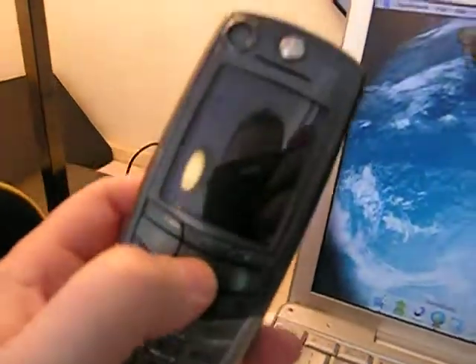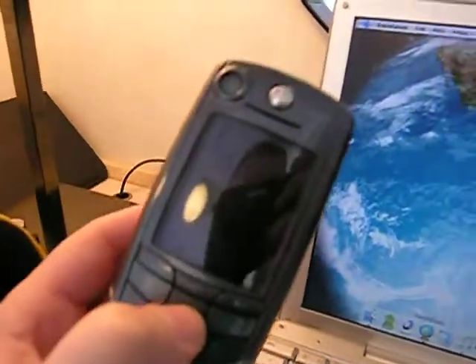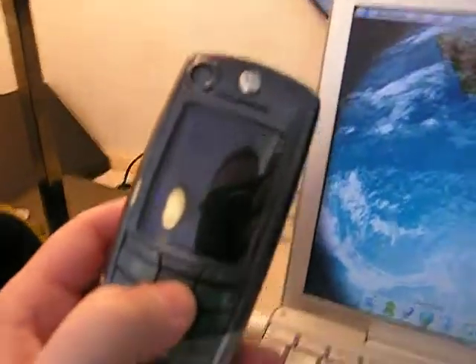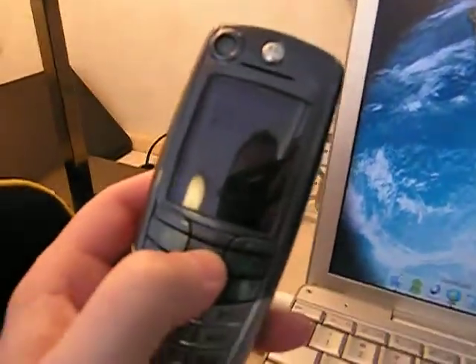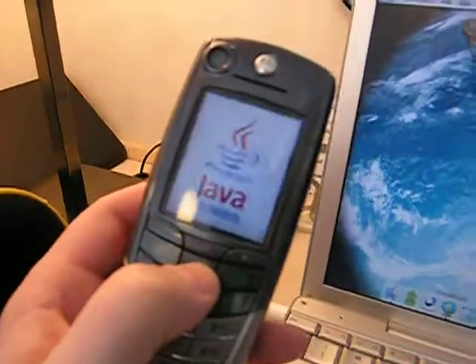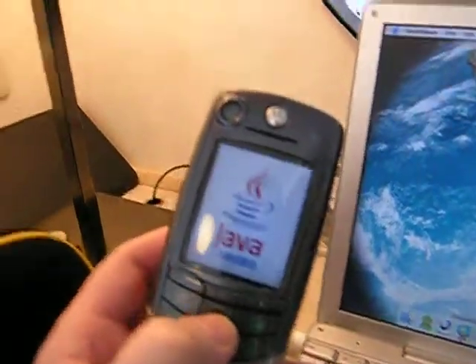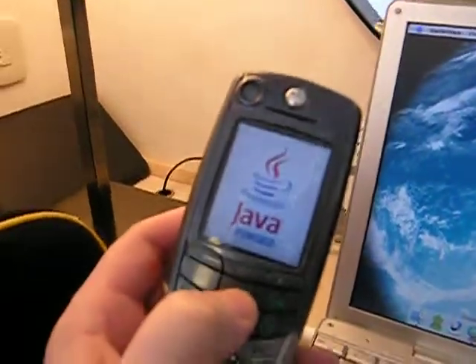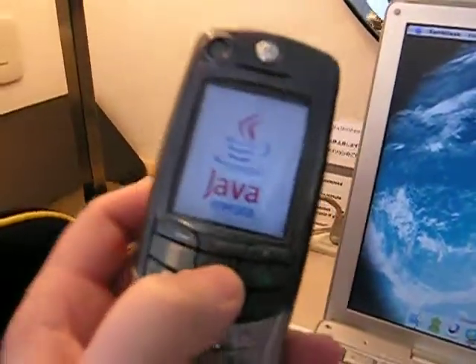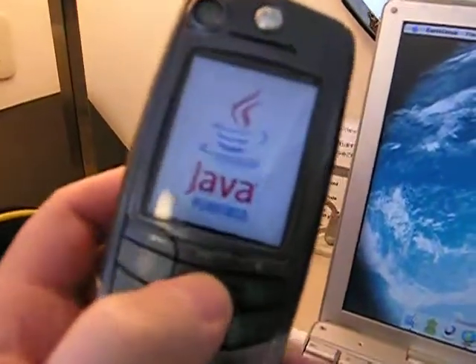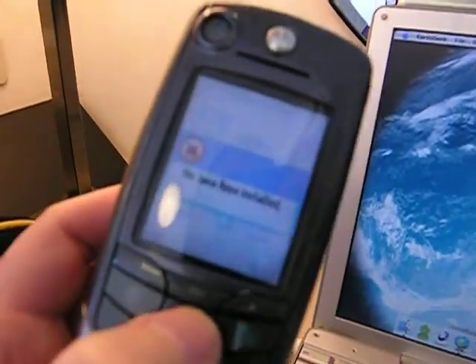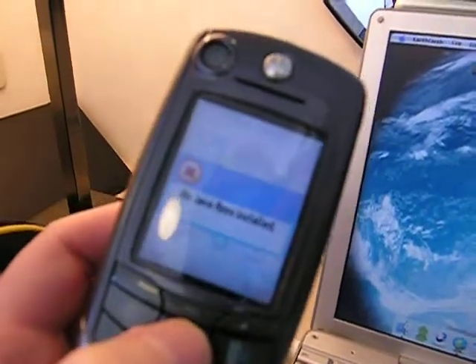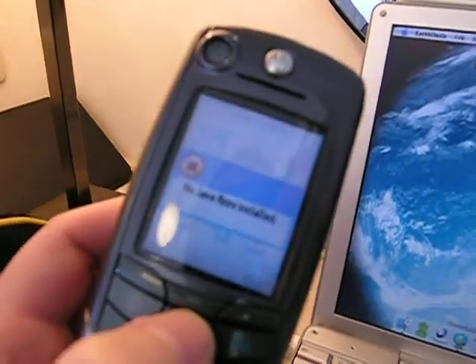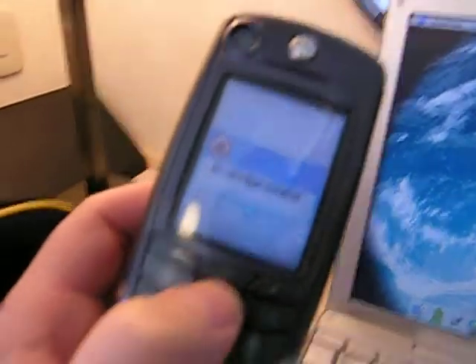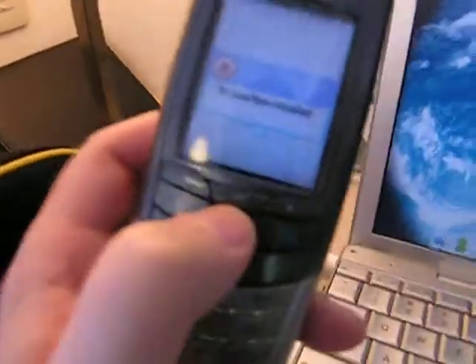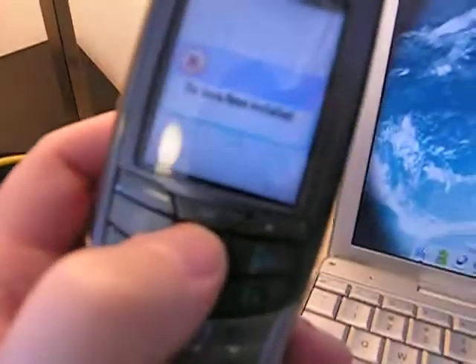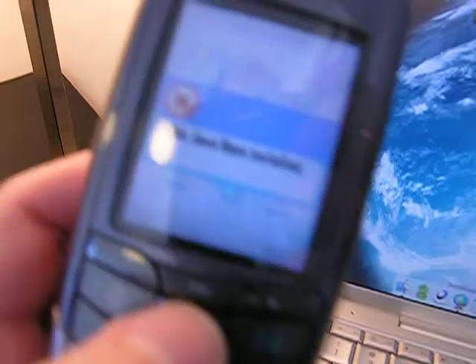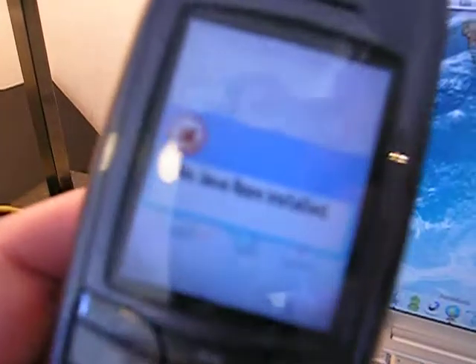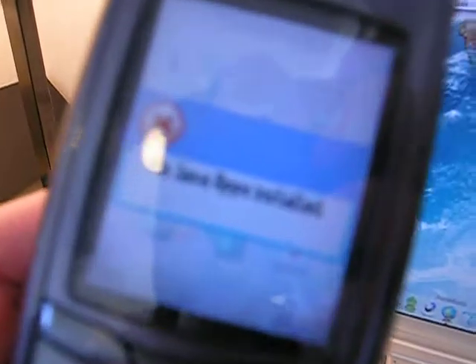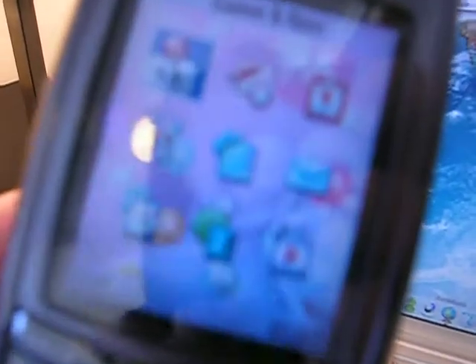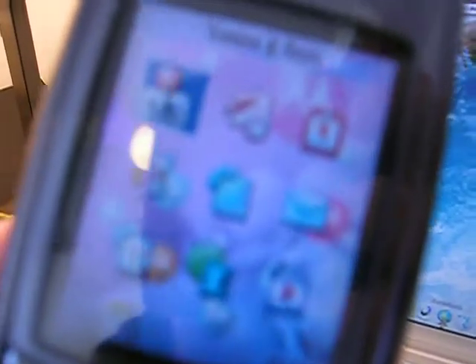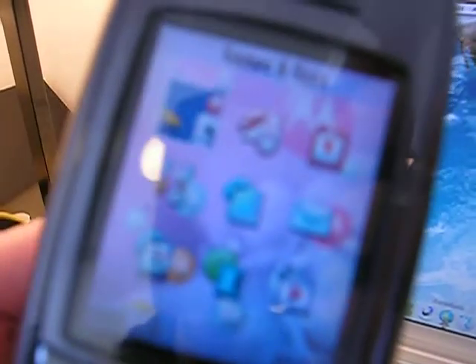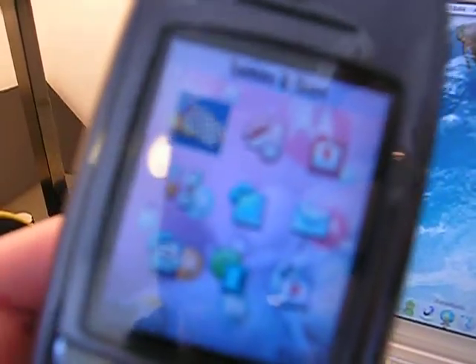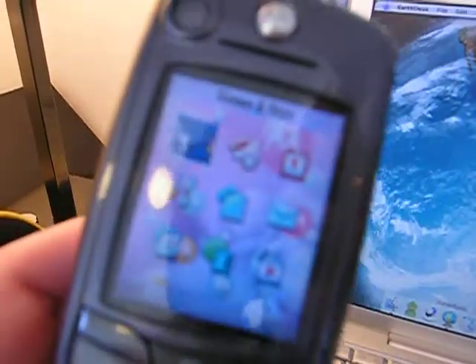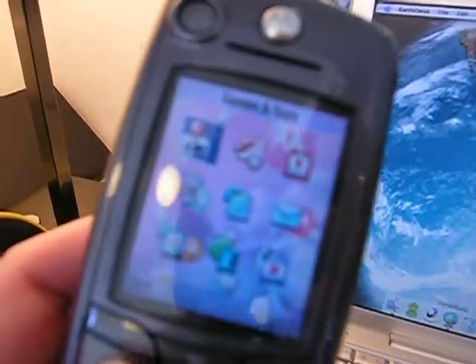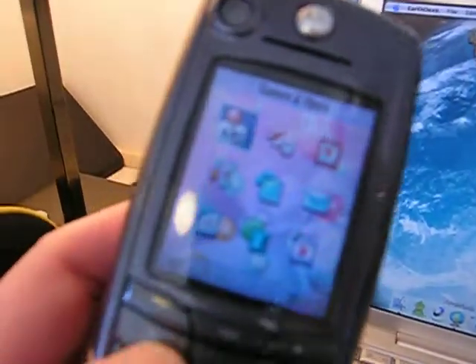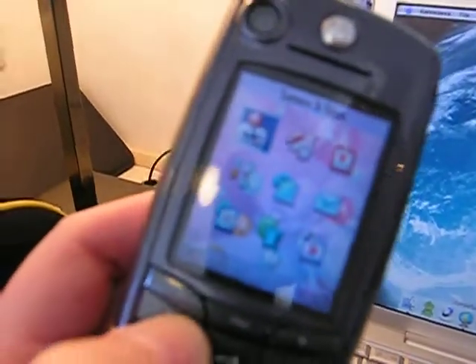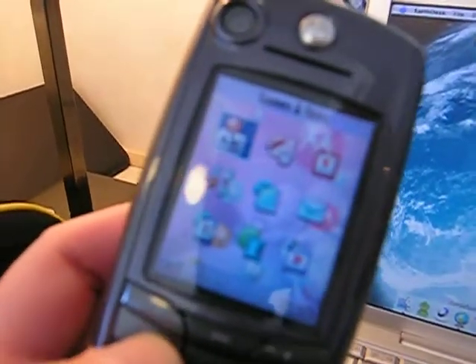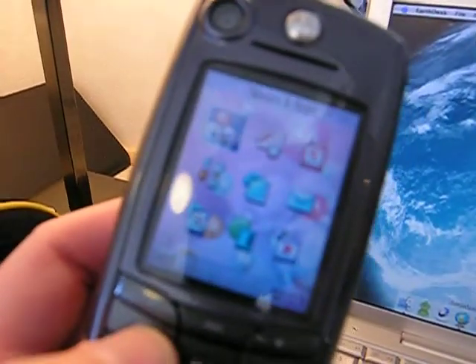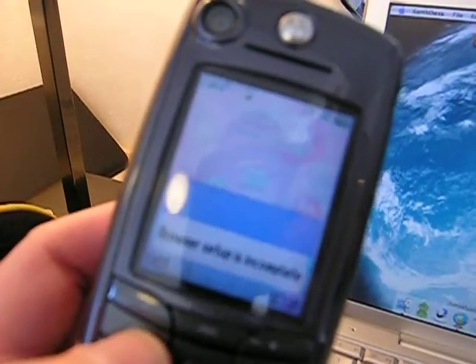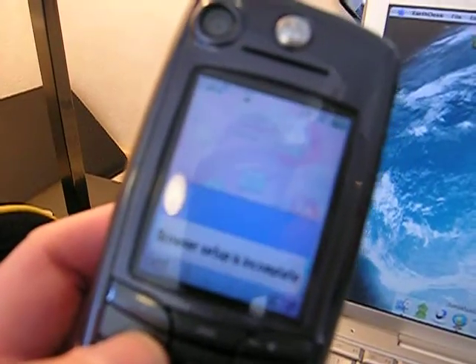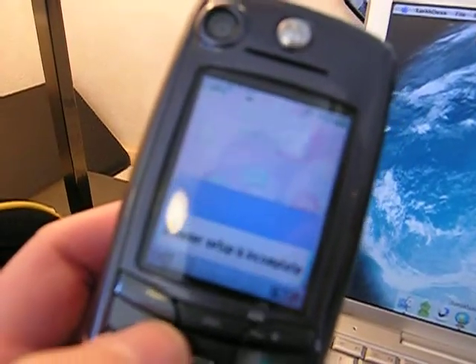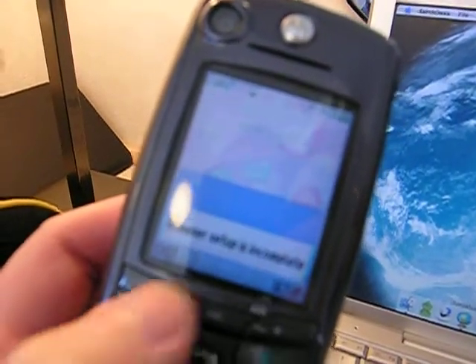So here's the phone. There's me. And there's some Java games — let's see if you can see that. I'll go back to that in a sec.